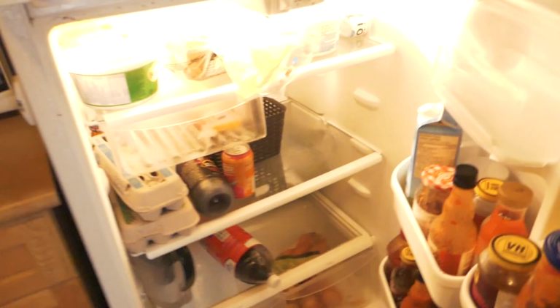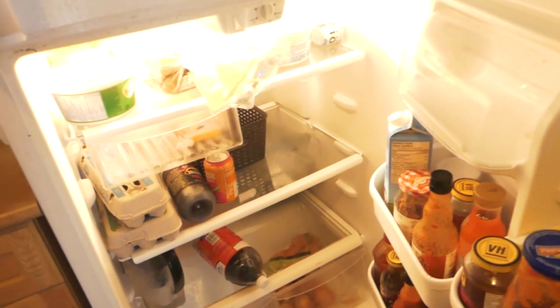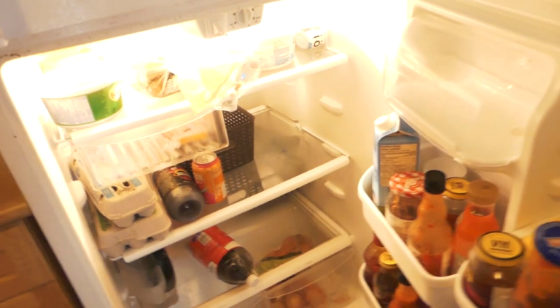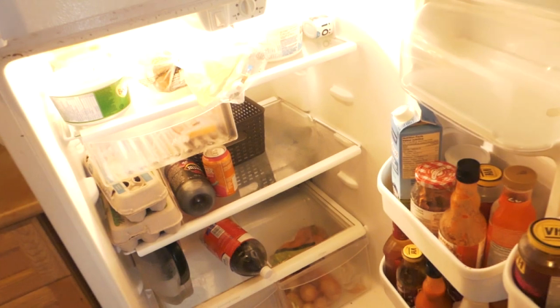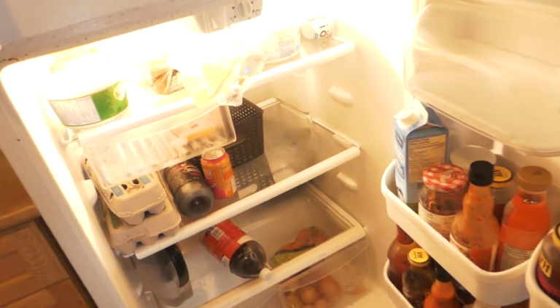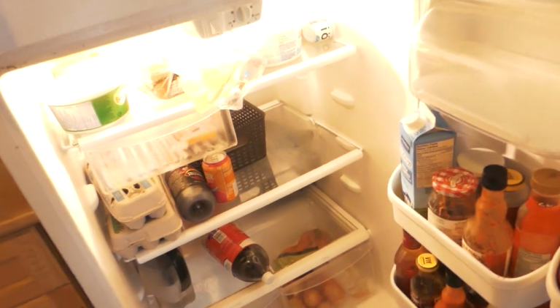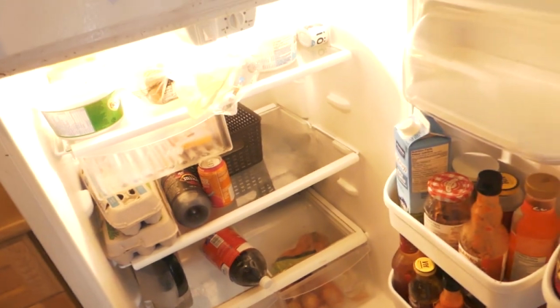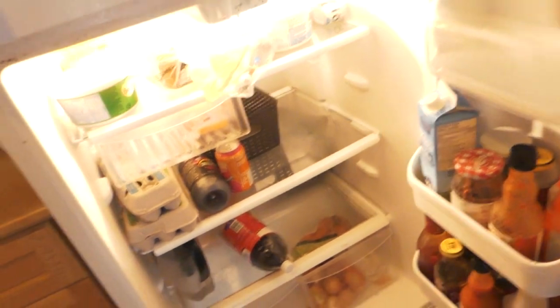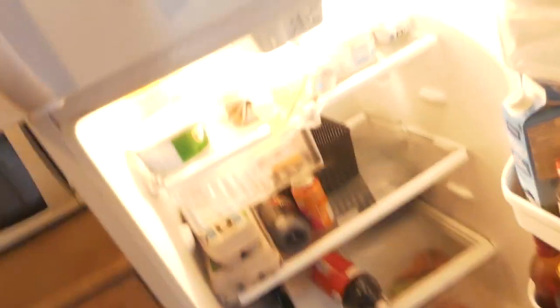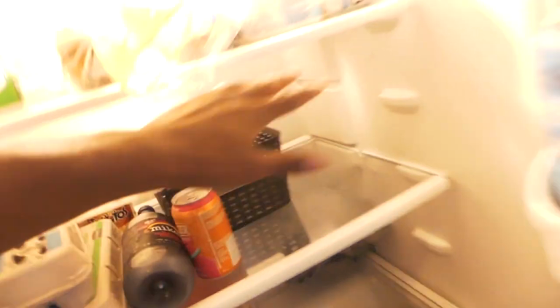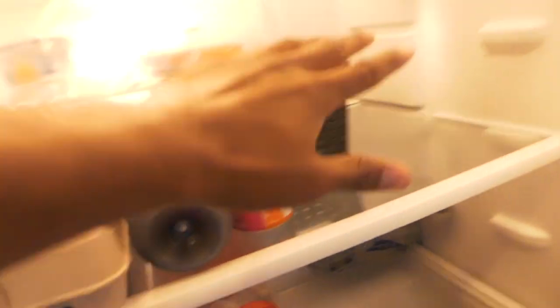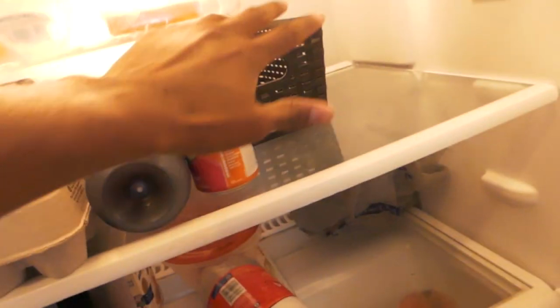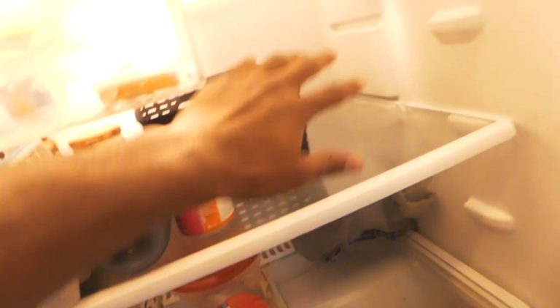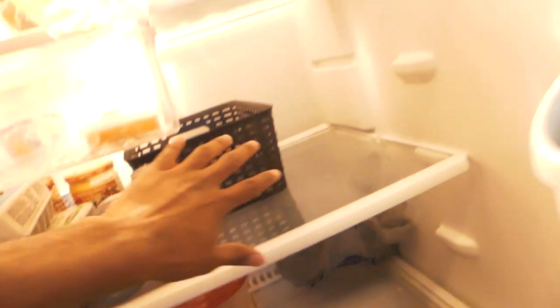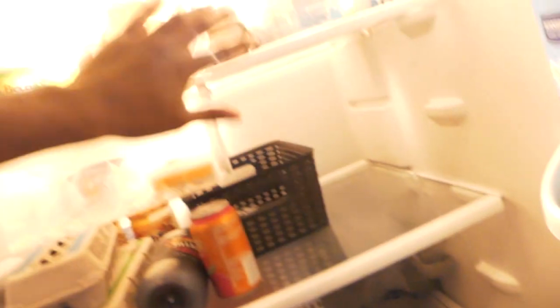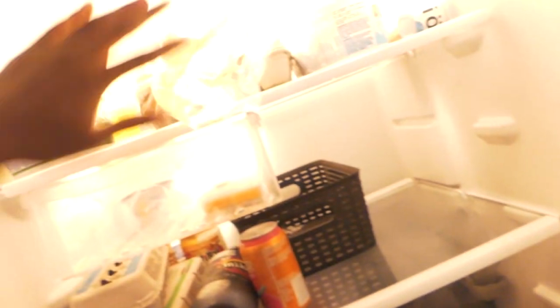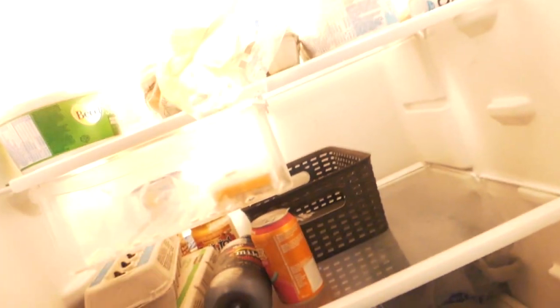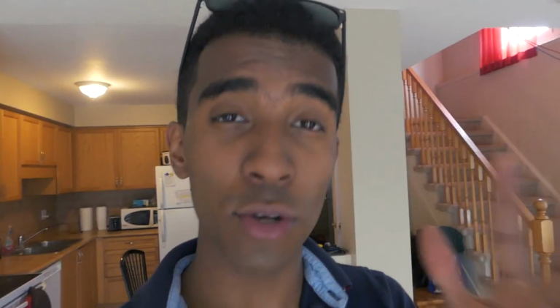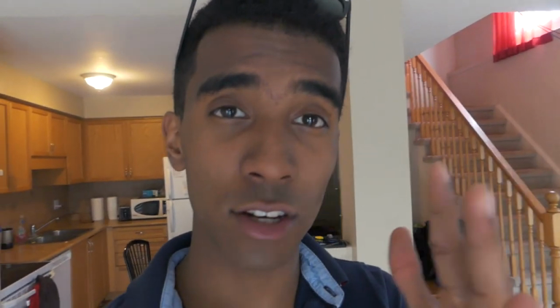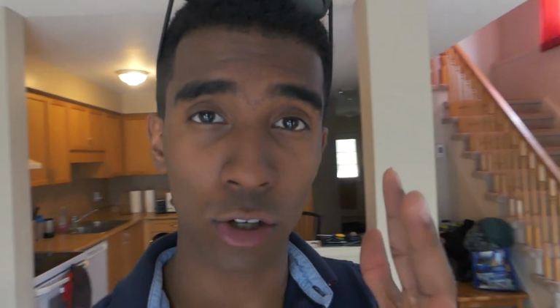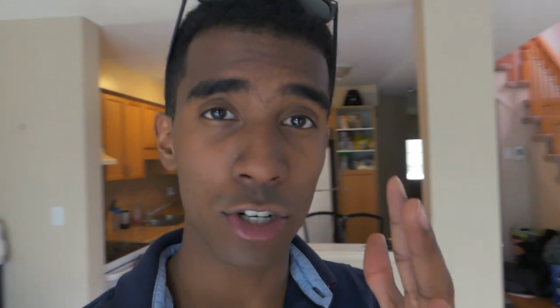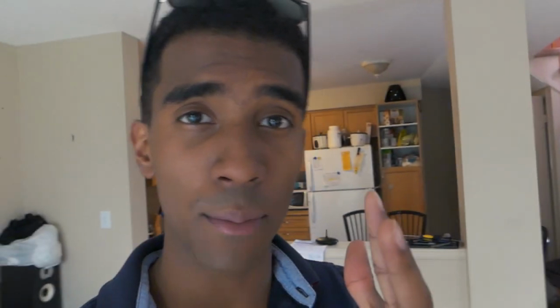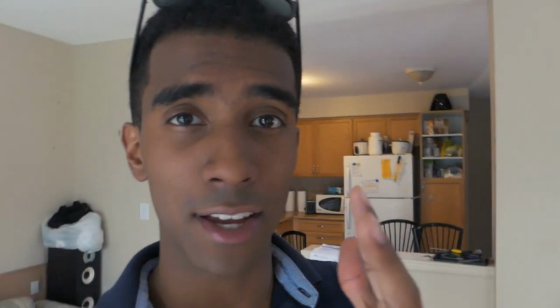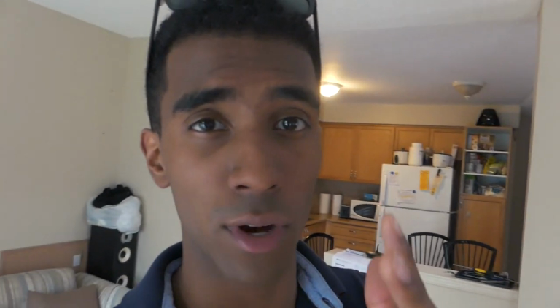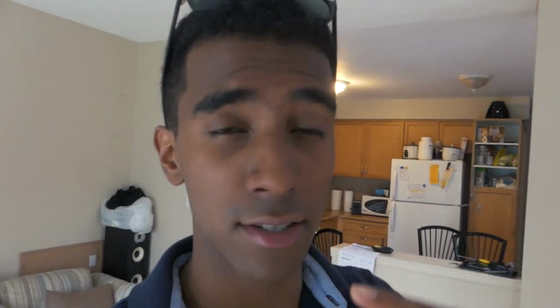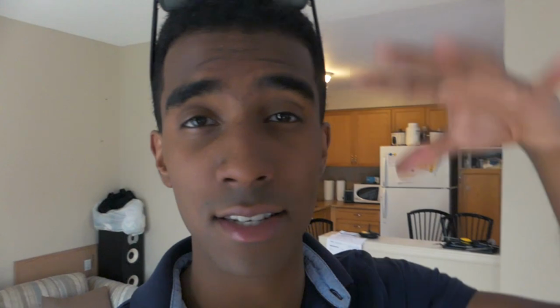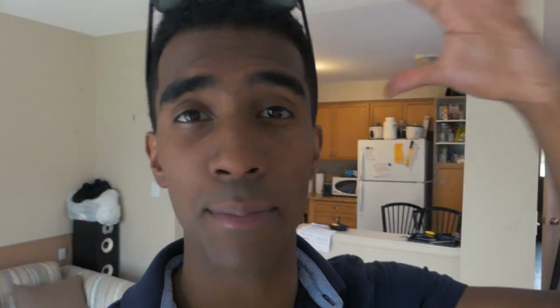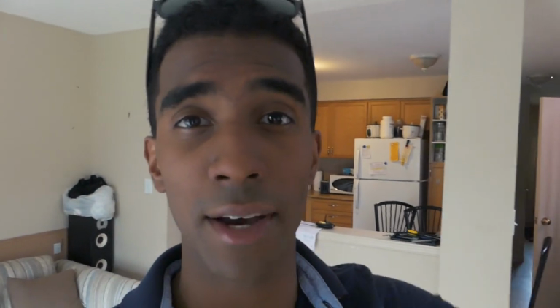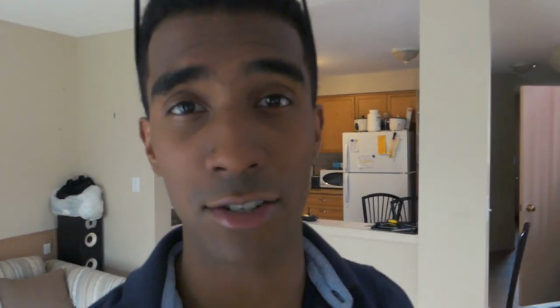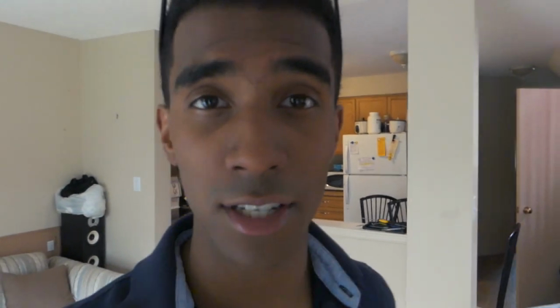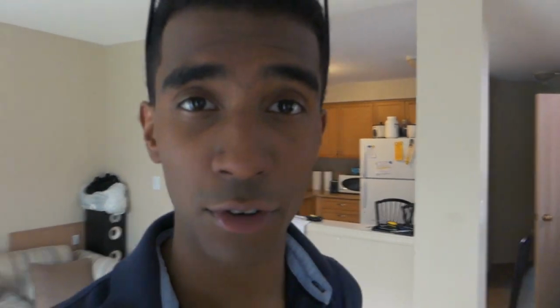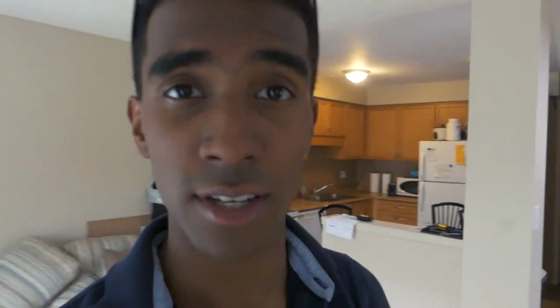Oh, I have no food. There is literally no food in here. I do need to go grocery shopping as well, so that is going to be on my to-do list for today.